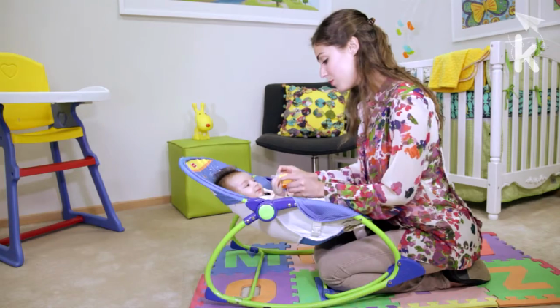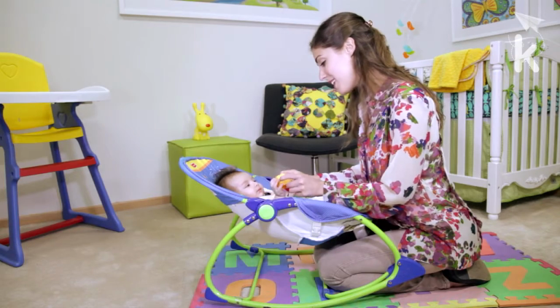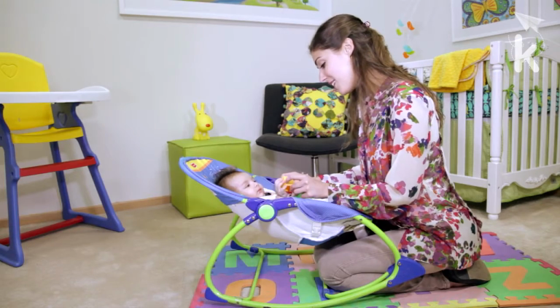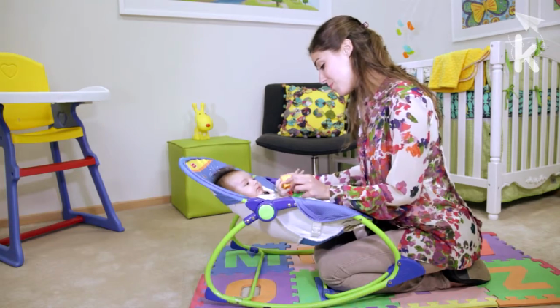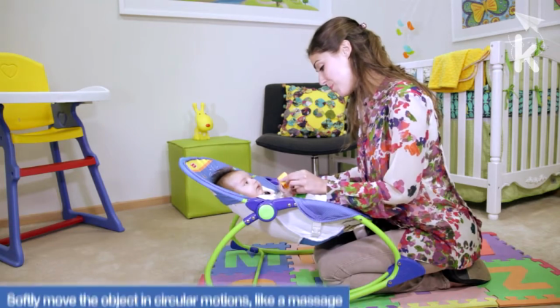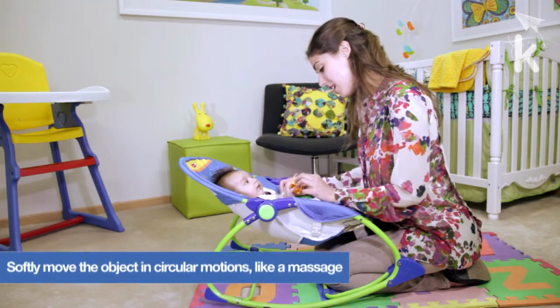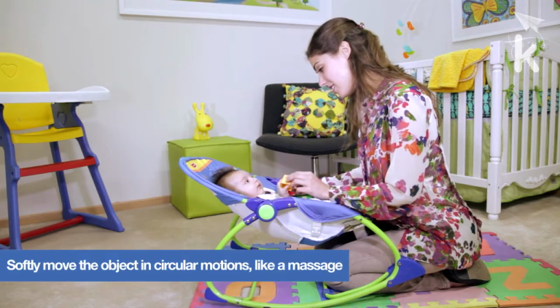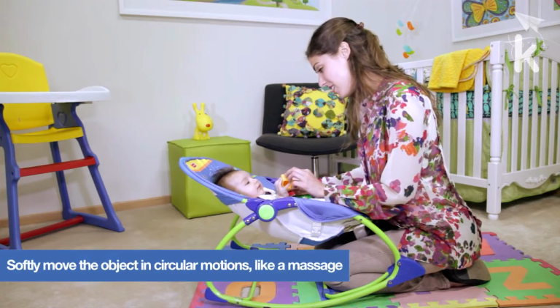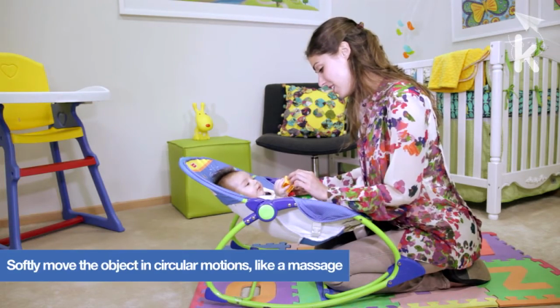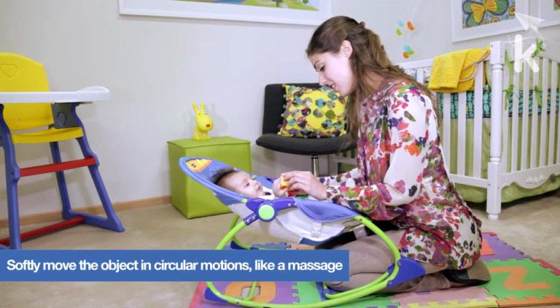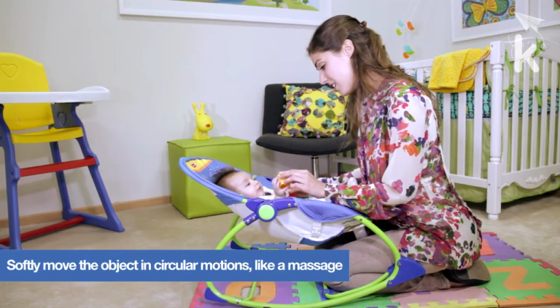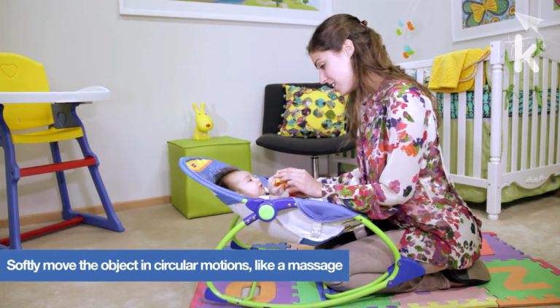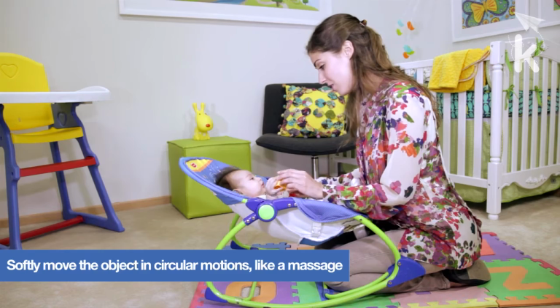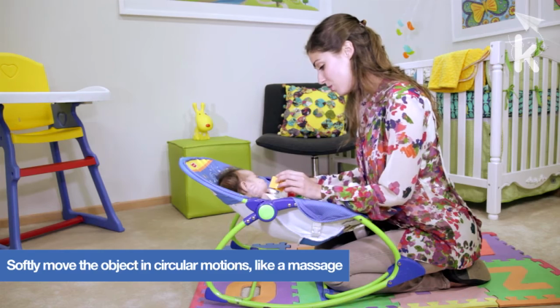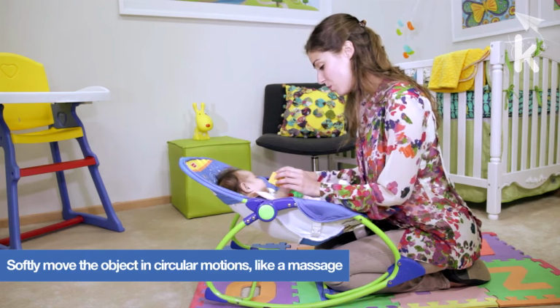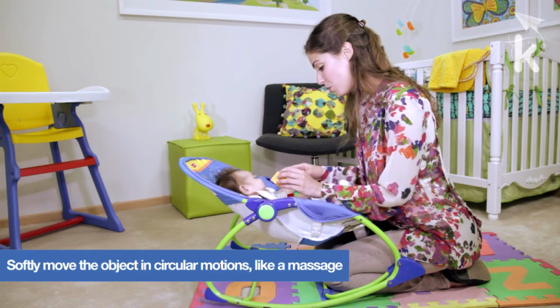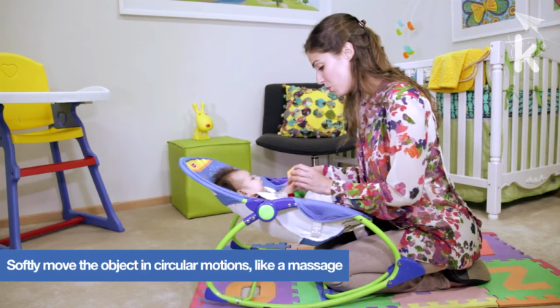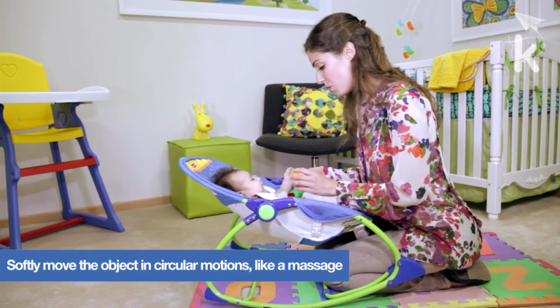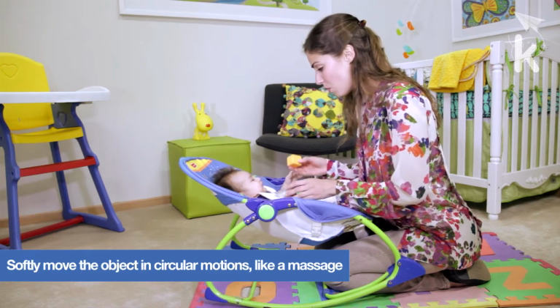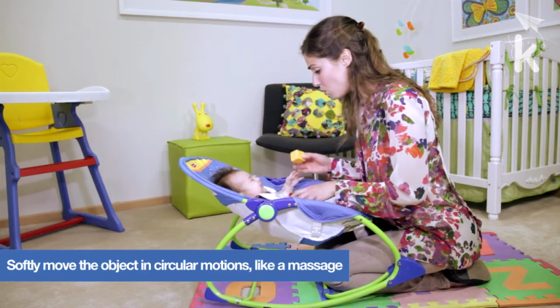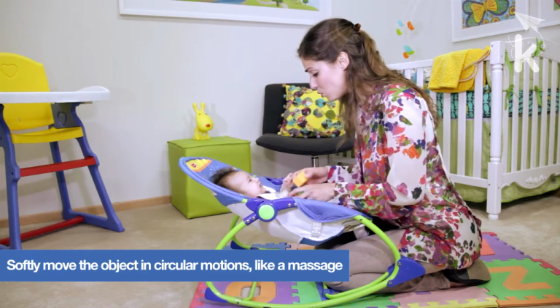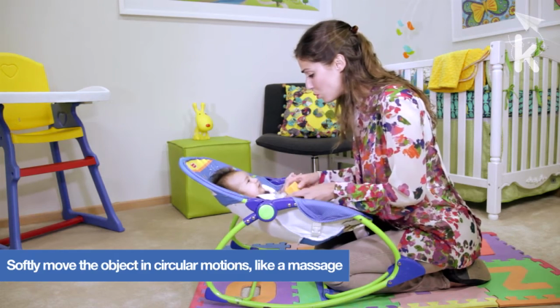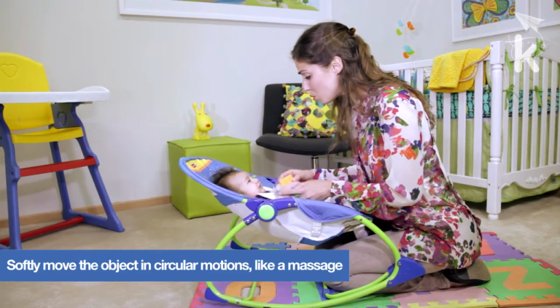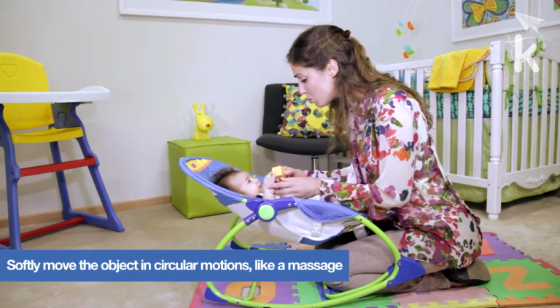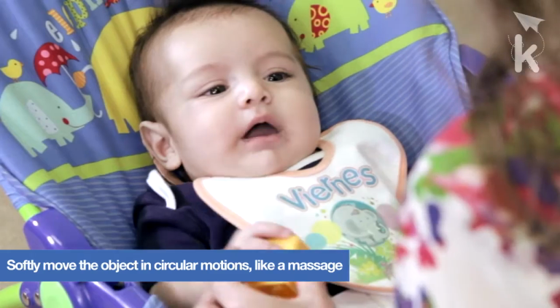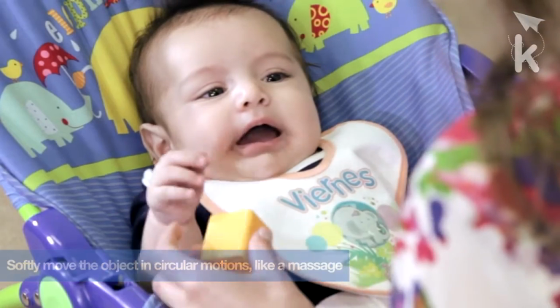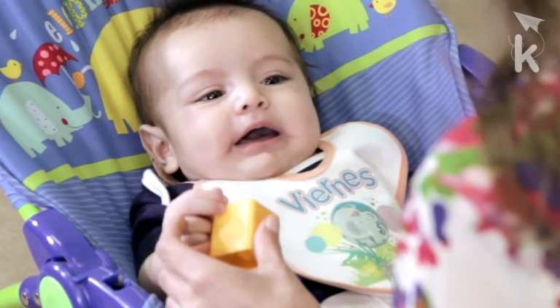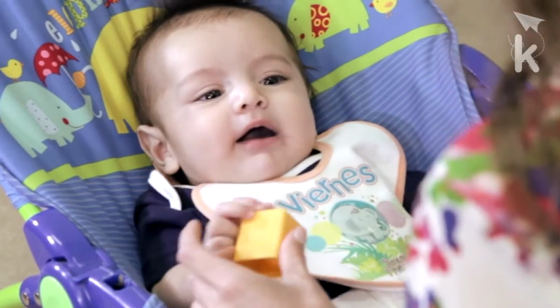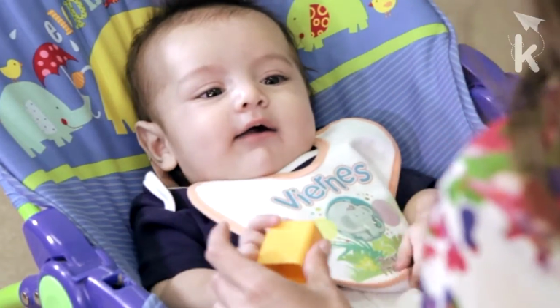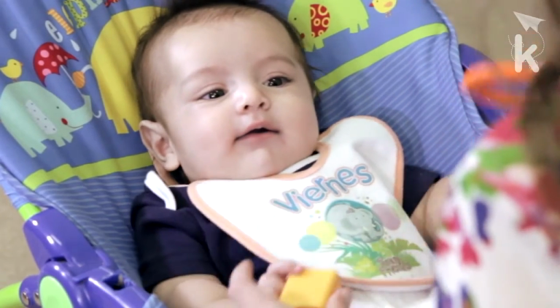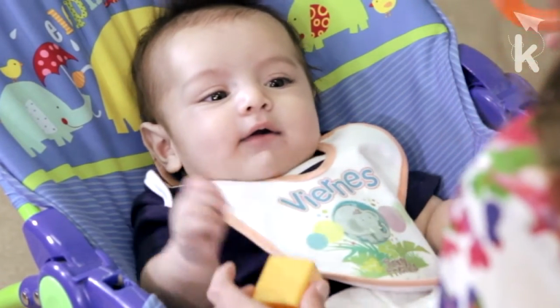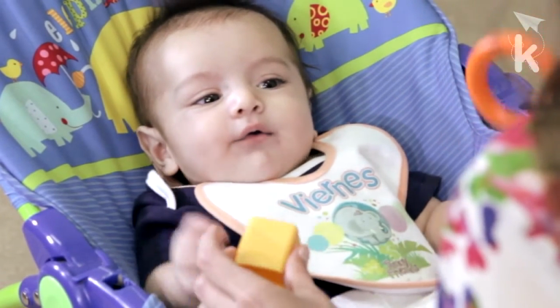During this exercise, observe if your baby holds a small object and closes his or her hand when a stimulus is received.